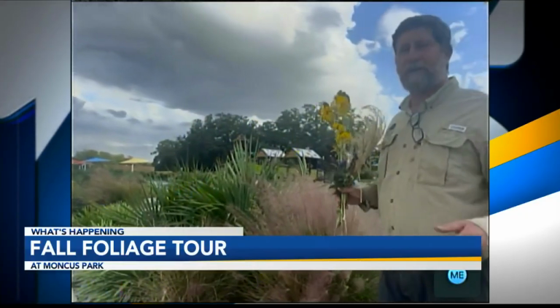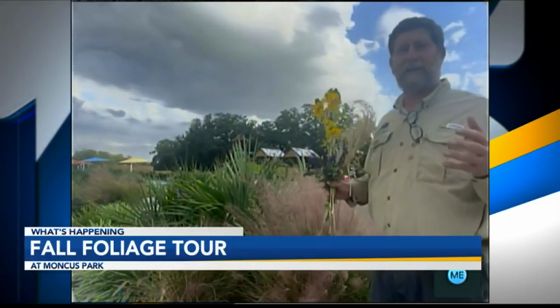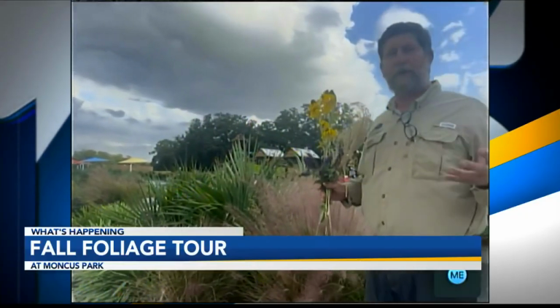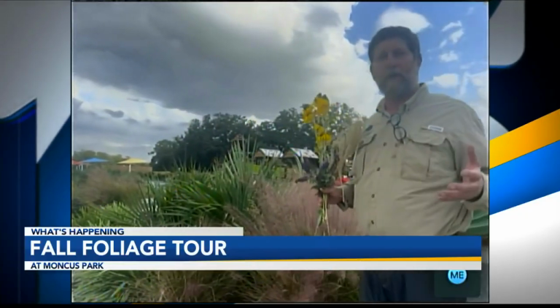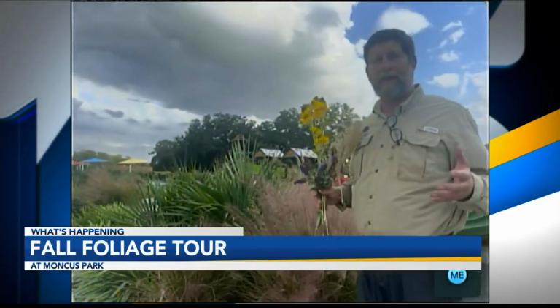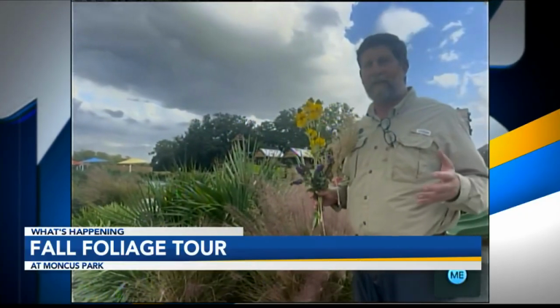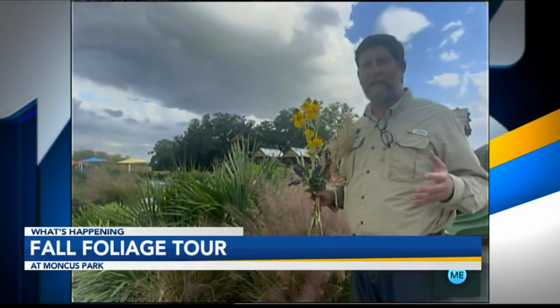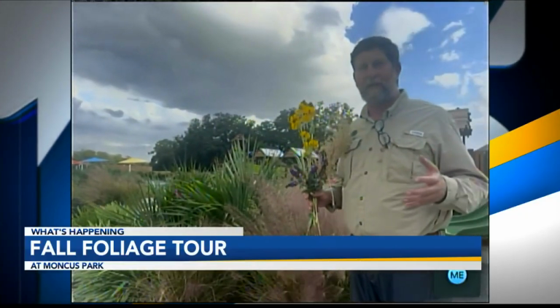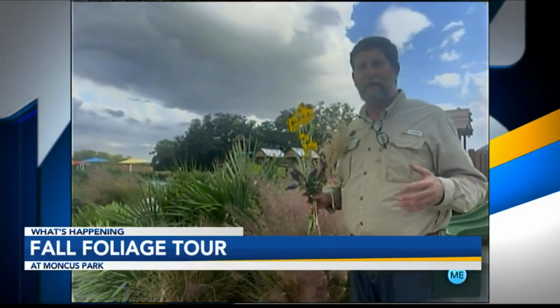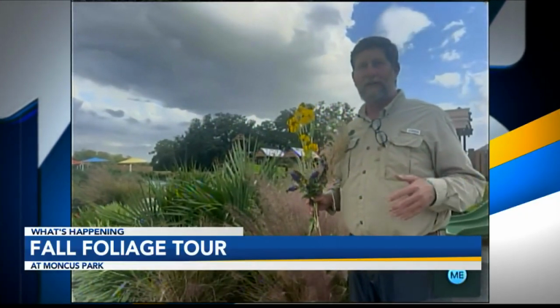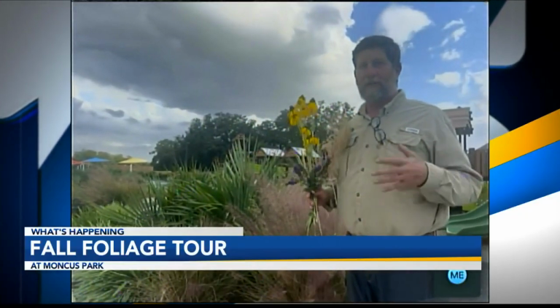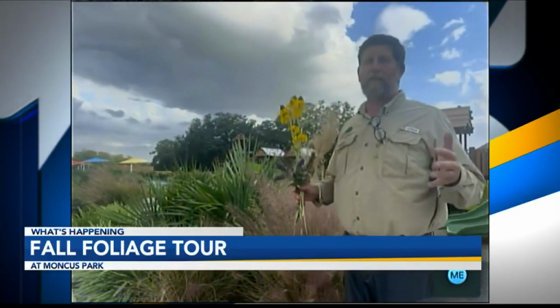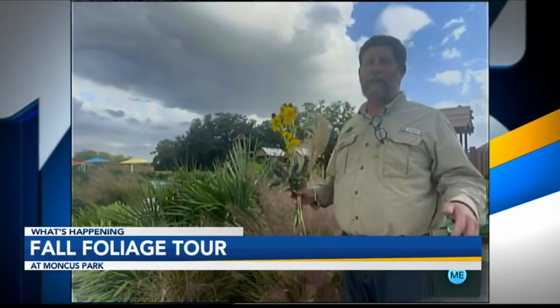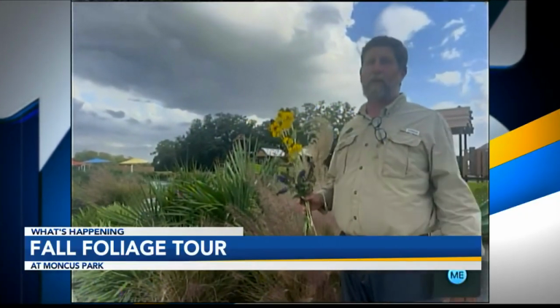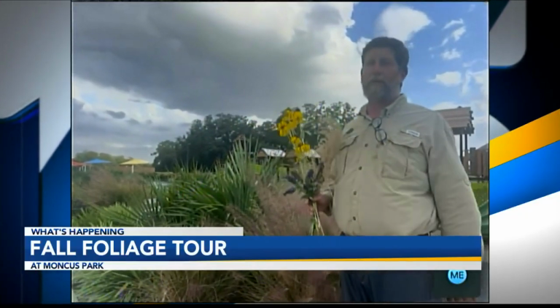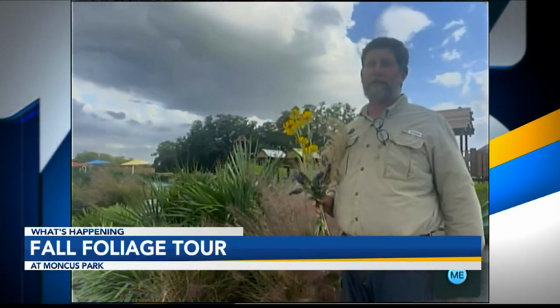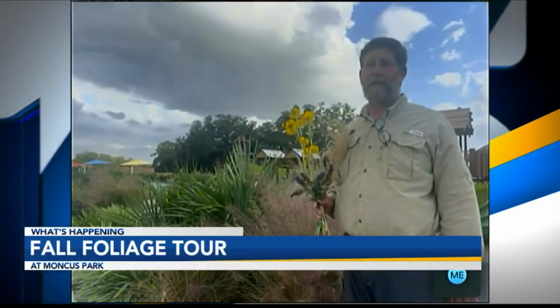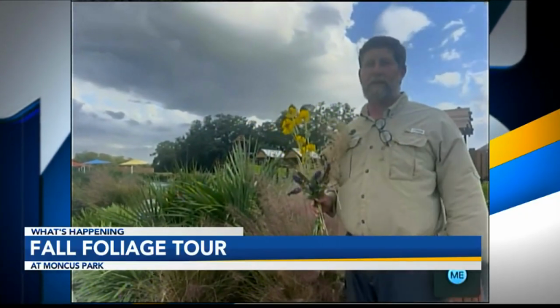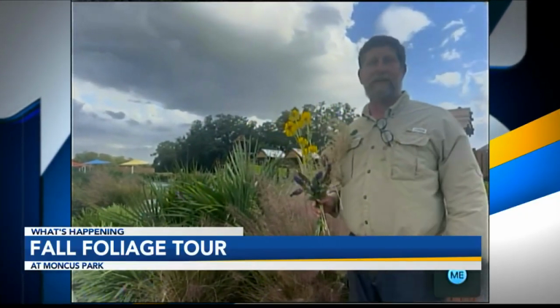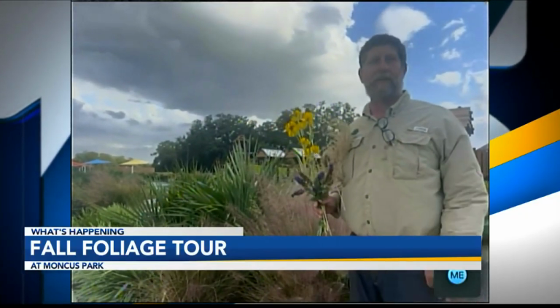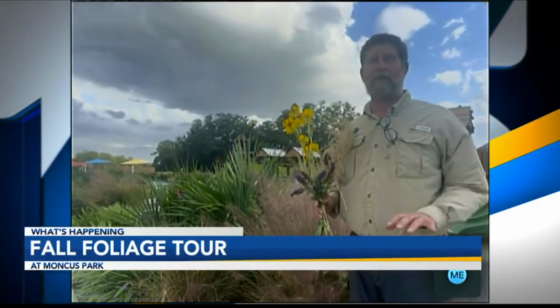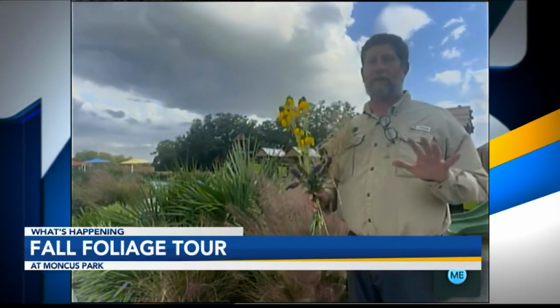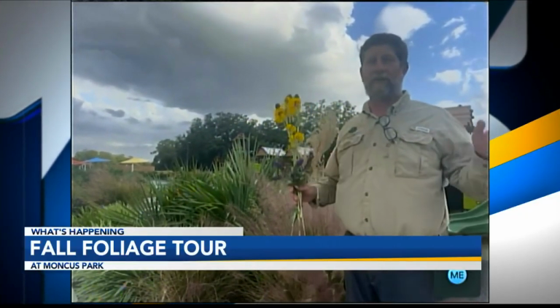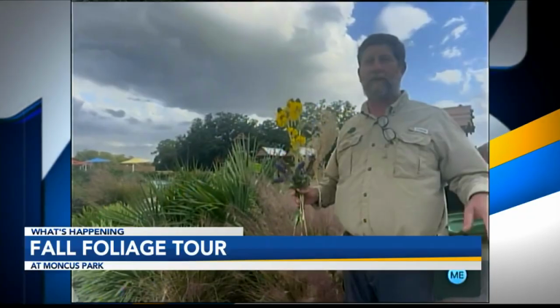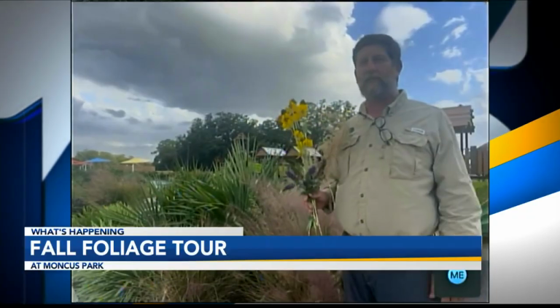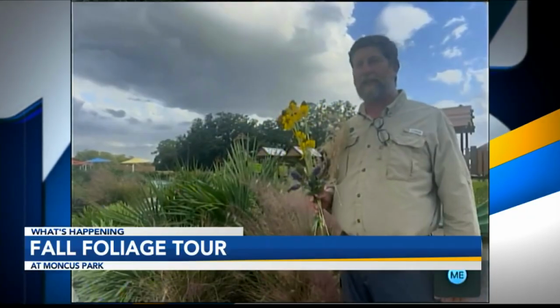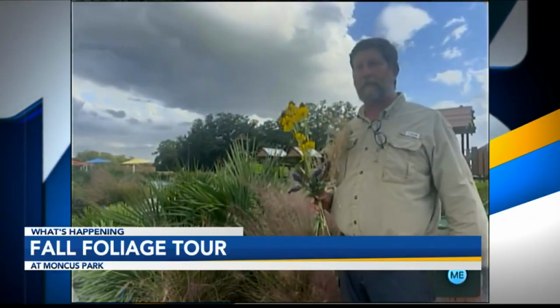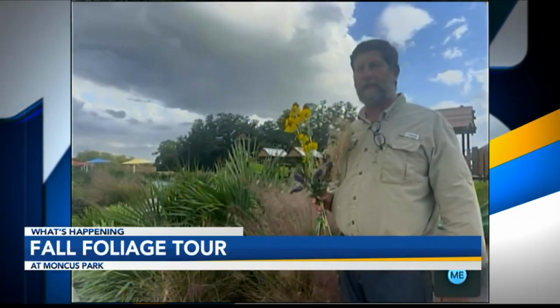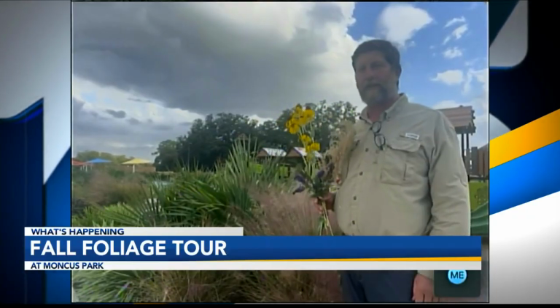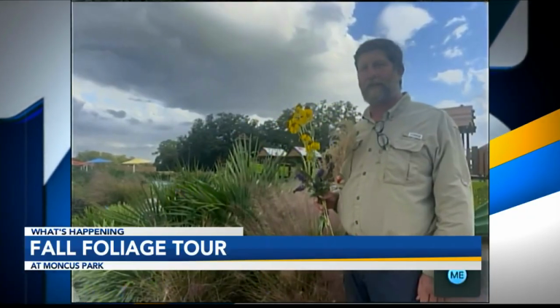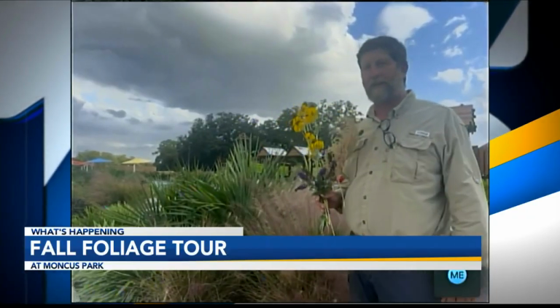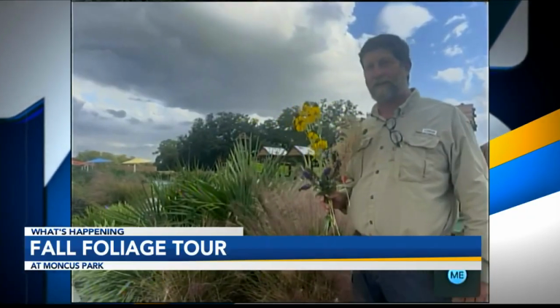If we get a little bit of rain, that'd be helpful. But this is really a wonderful time to come out and experience all the diverse native plants we have out here.